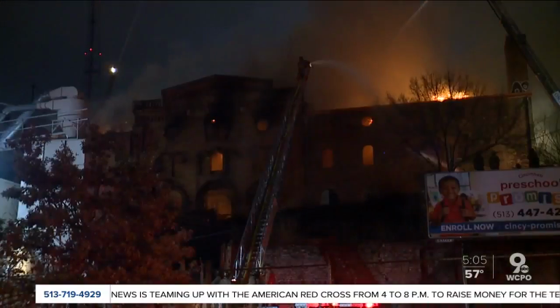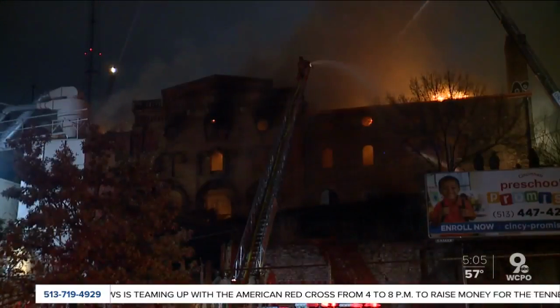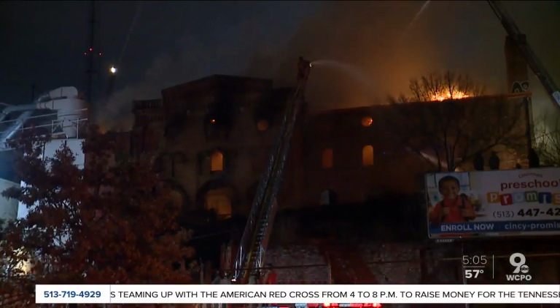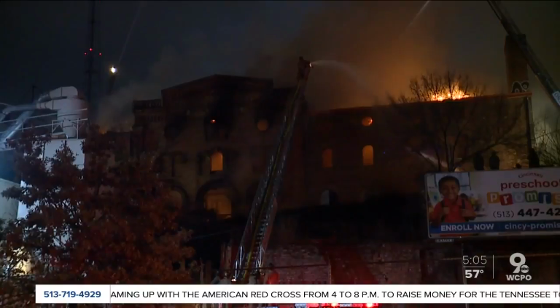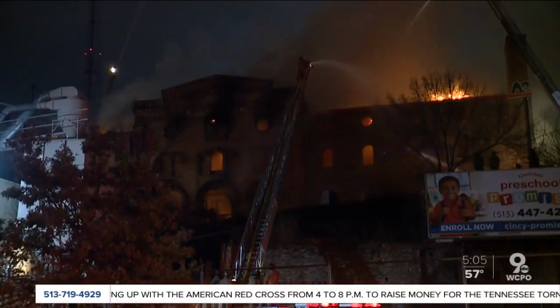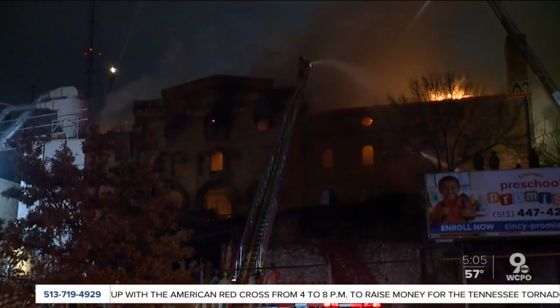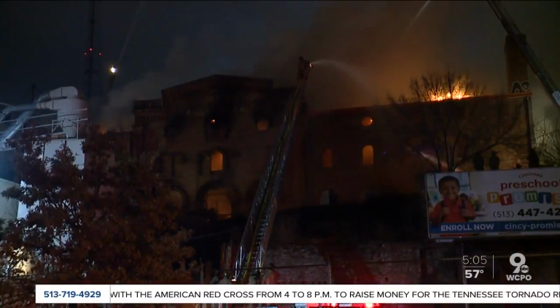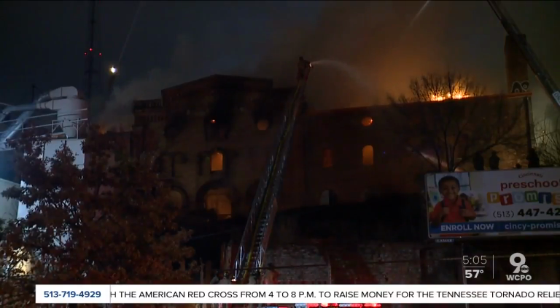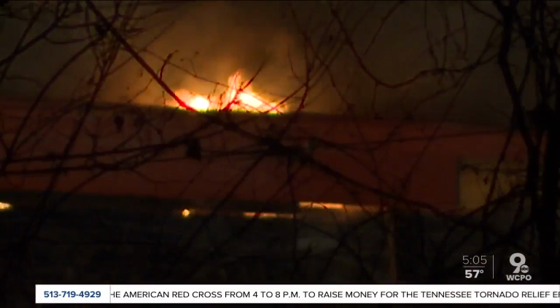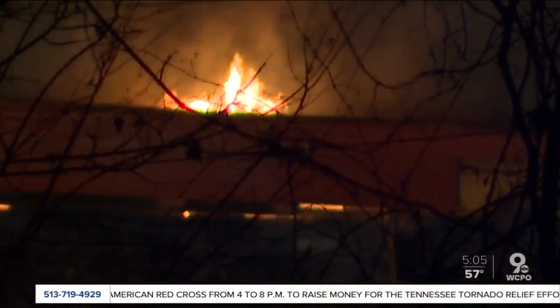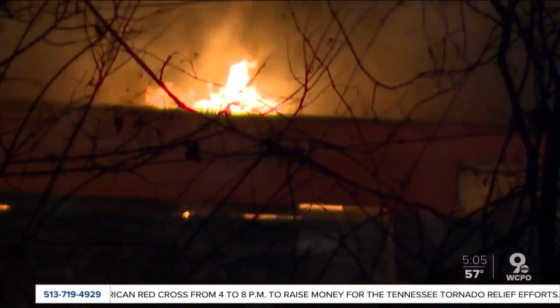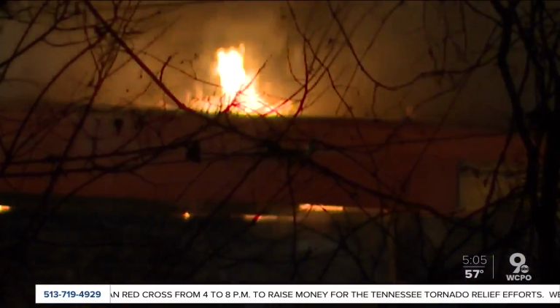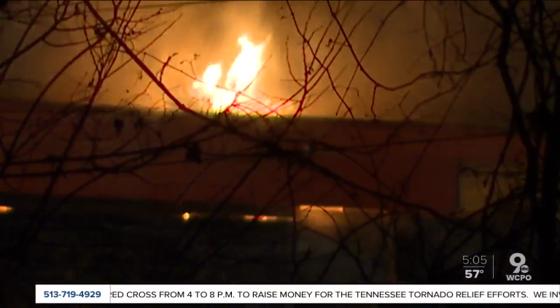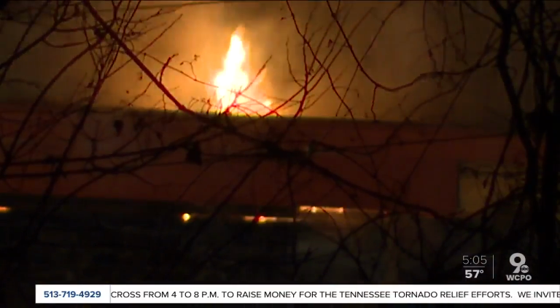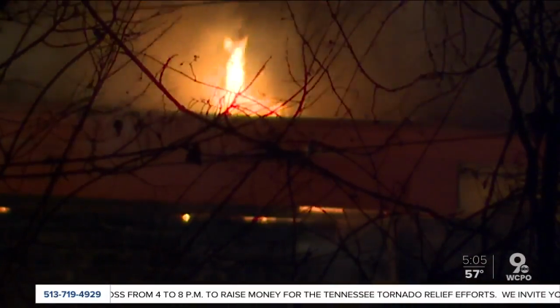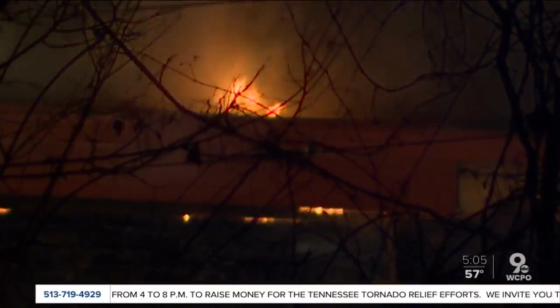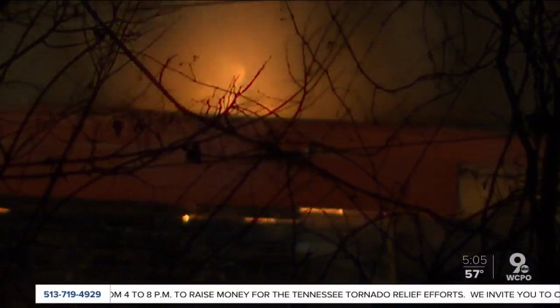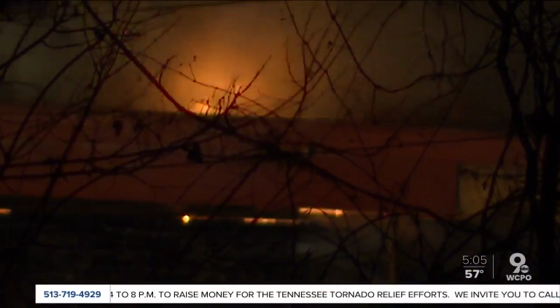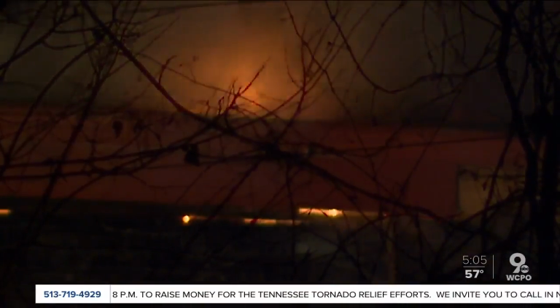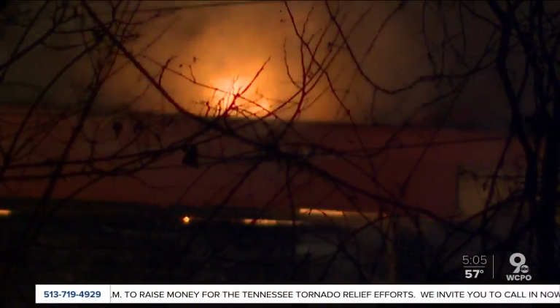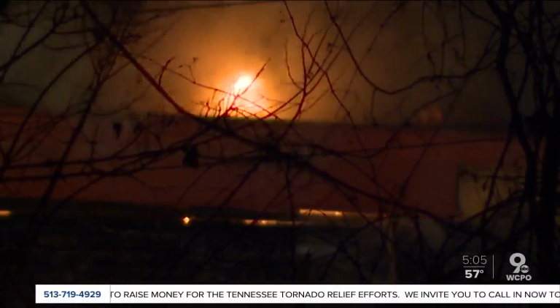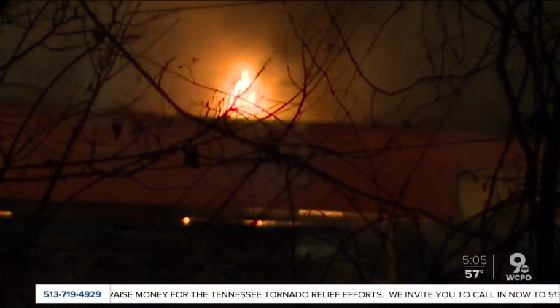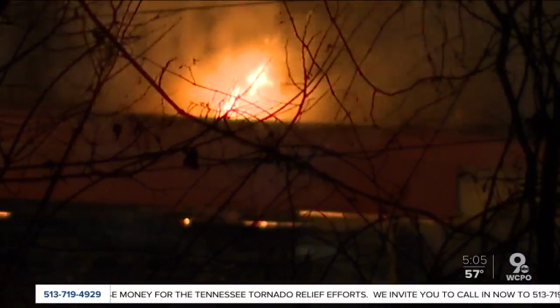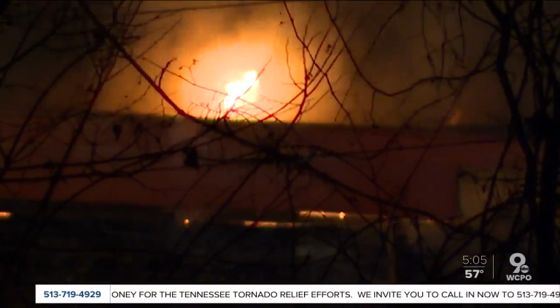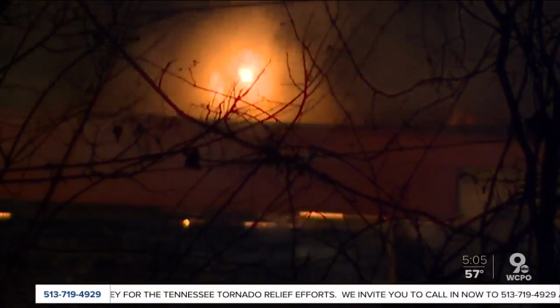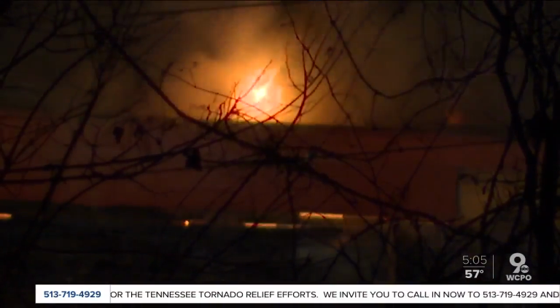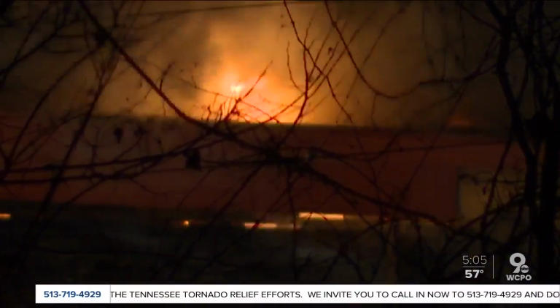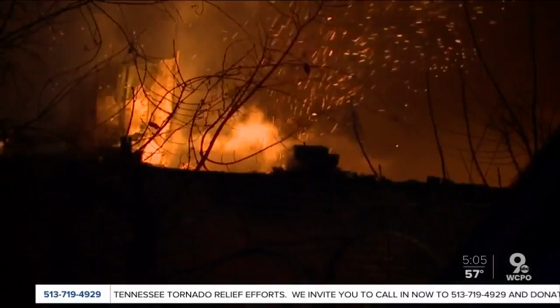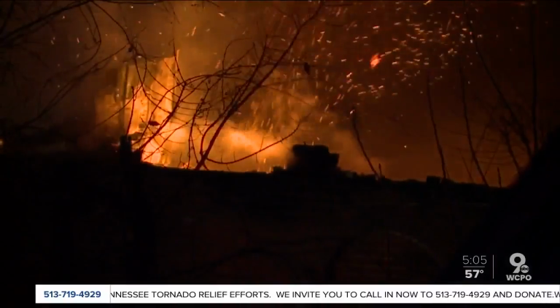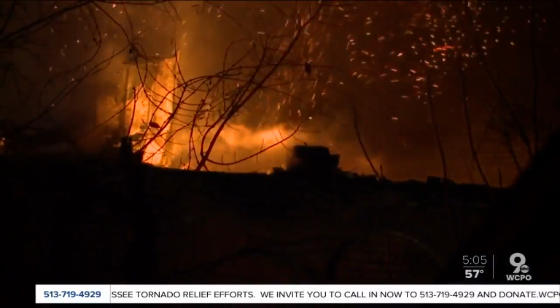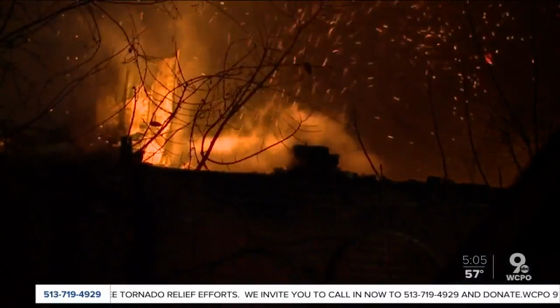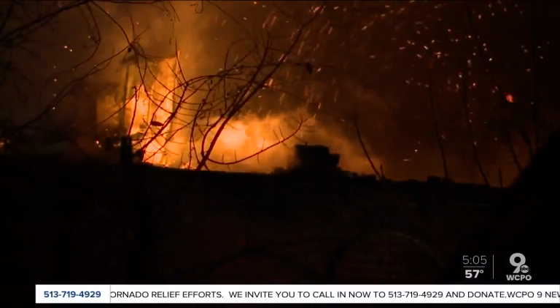Perhaps the biggest reminder — smoke was everywhere — the old Jackson Brewery, which went up in flames in December. Someone could get hurt, lose their life.